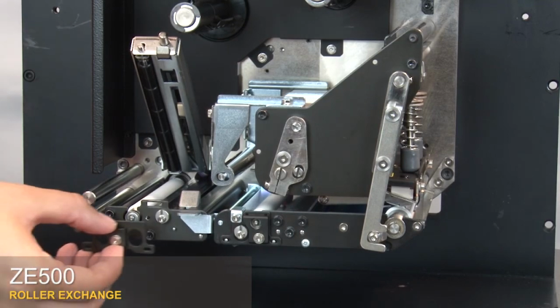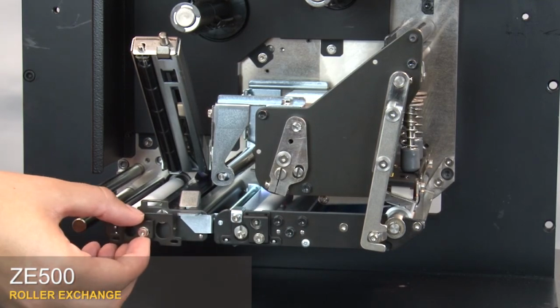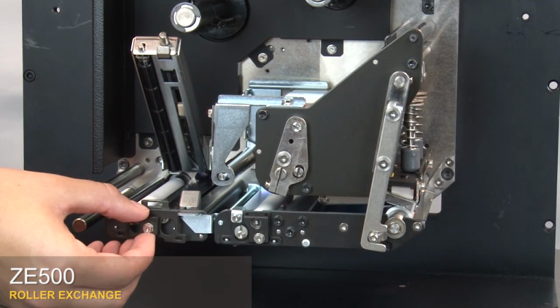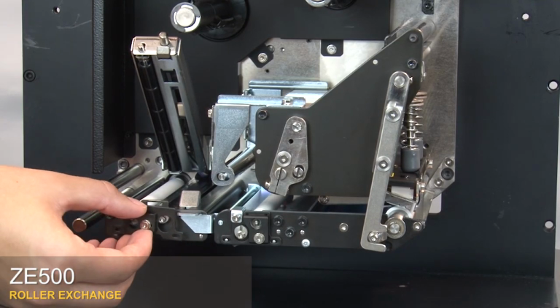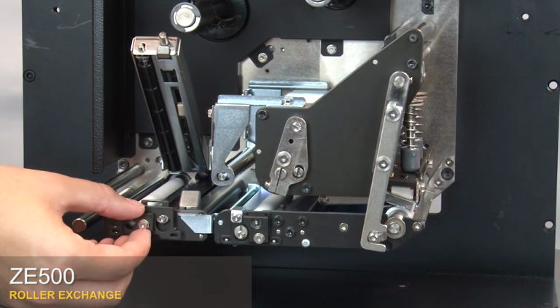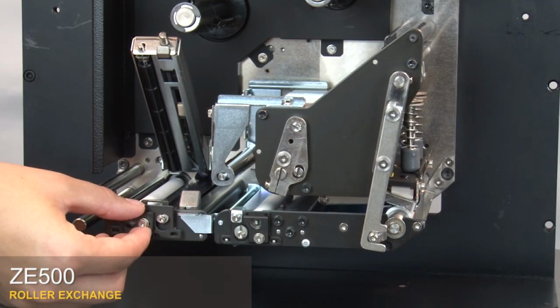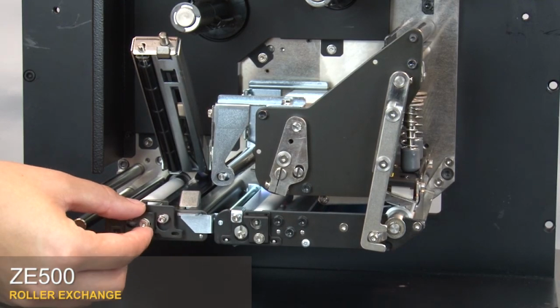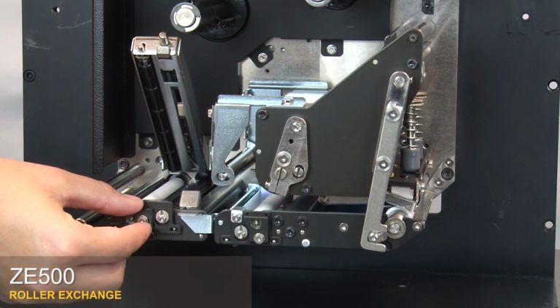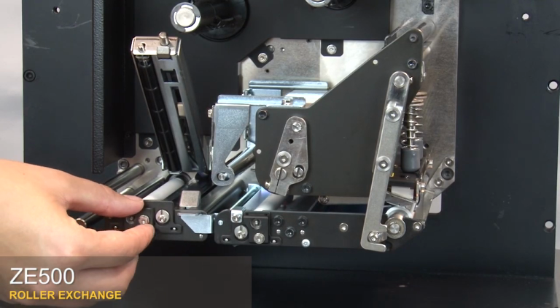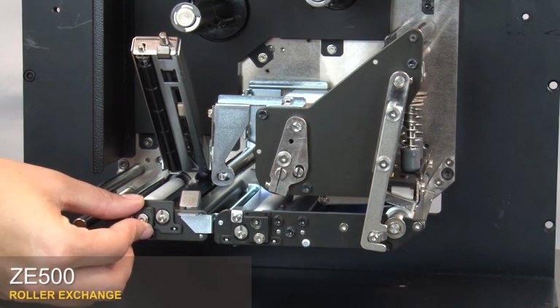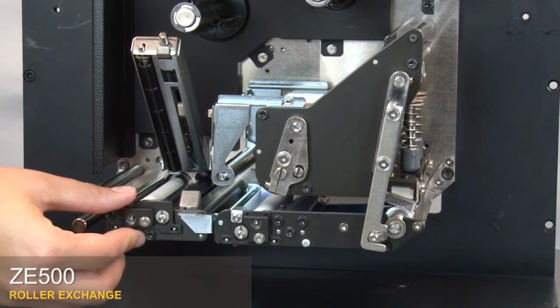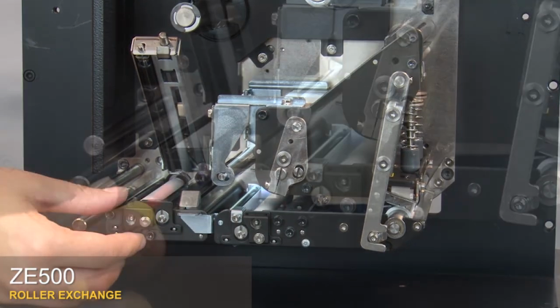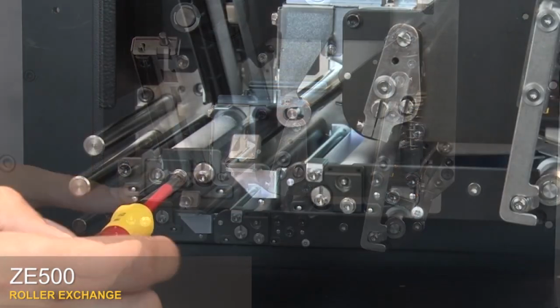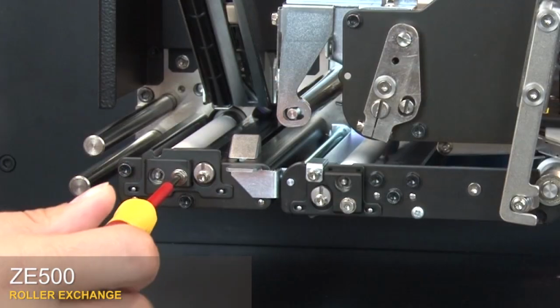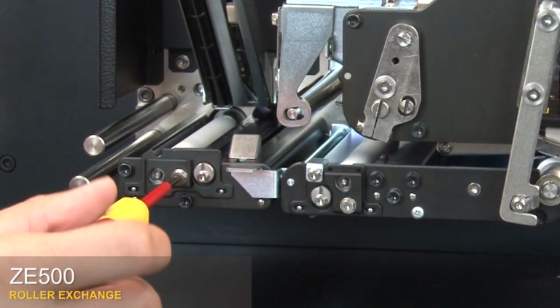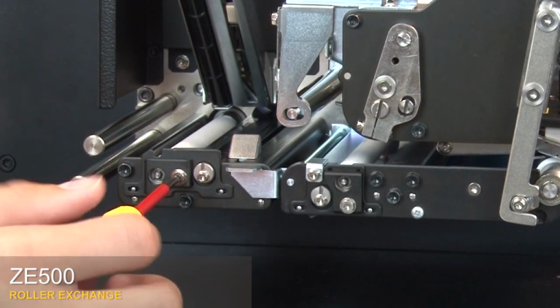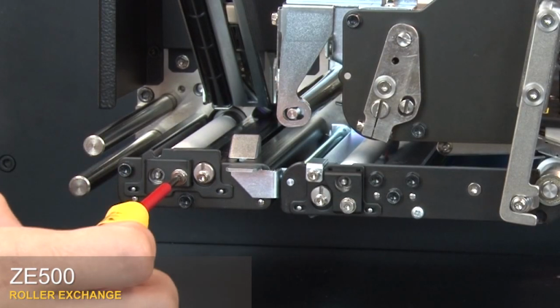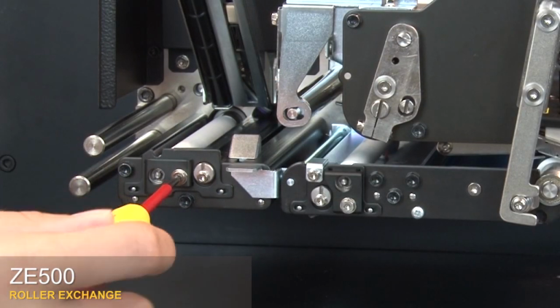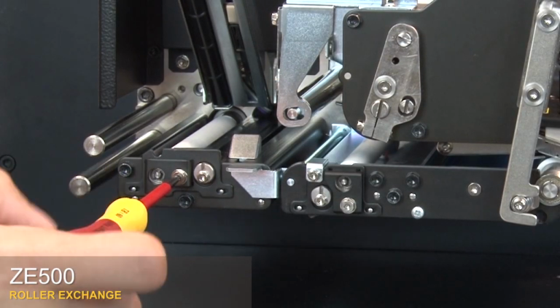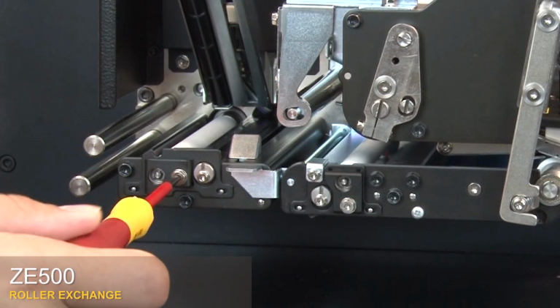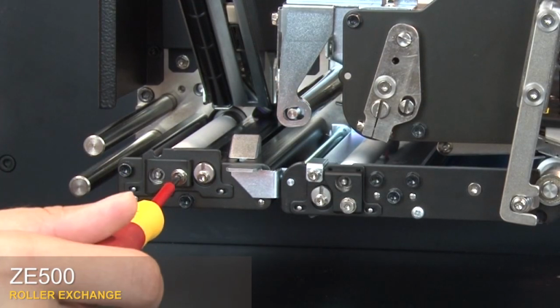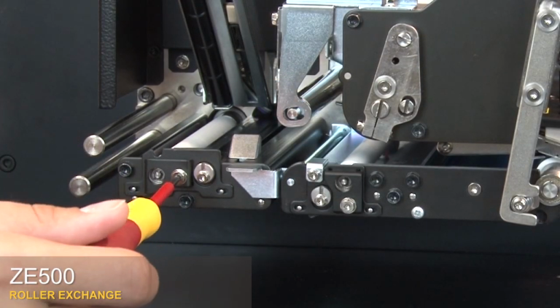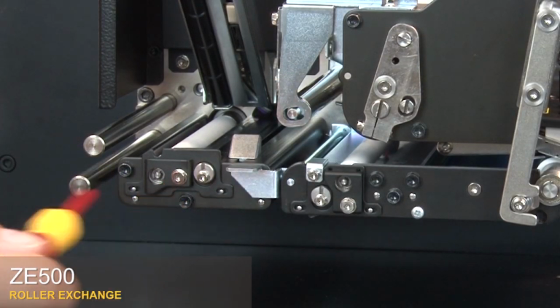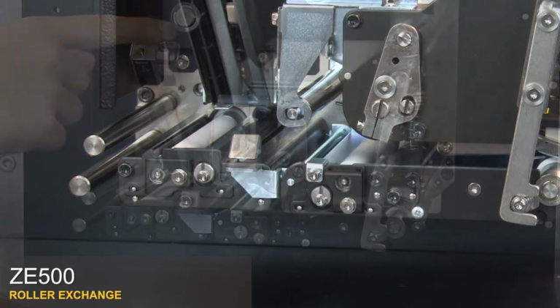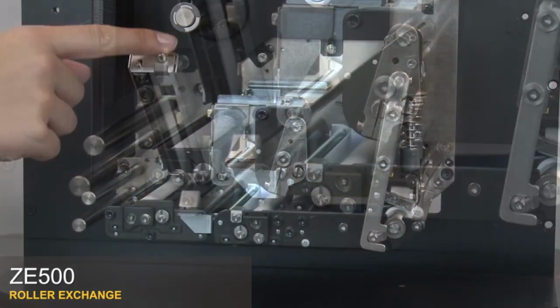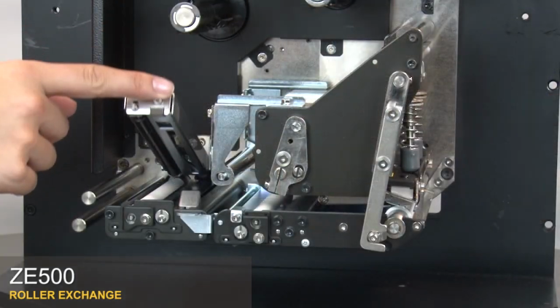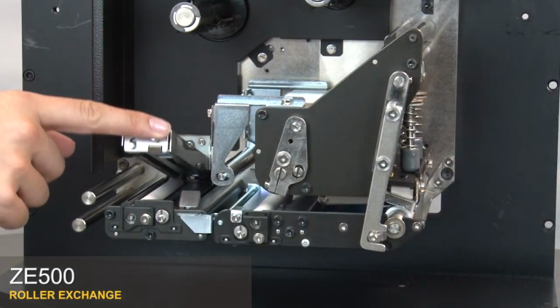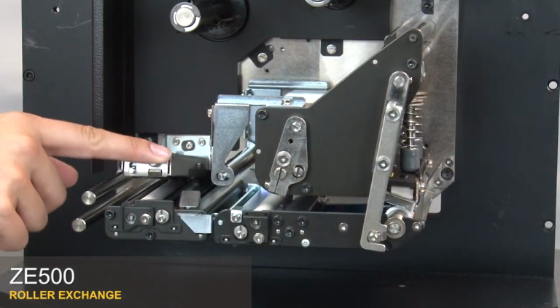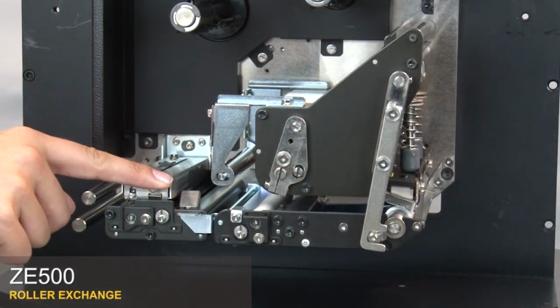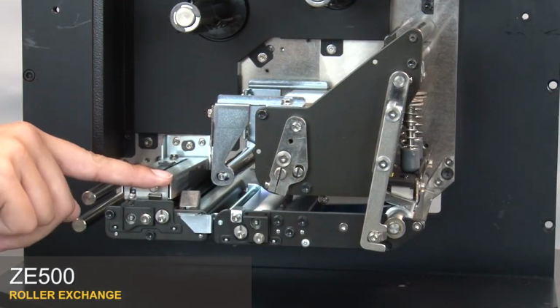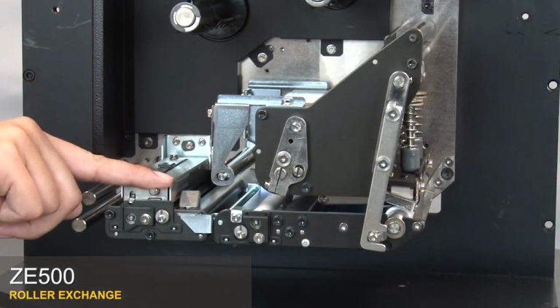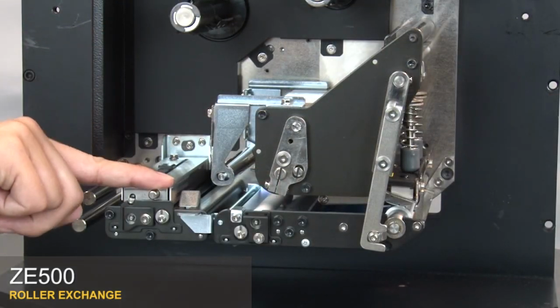Replace the cam plate. Tighten the screw. Close the upper pinch roller assembly.